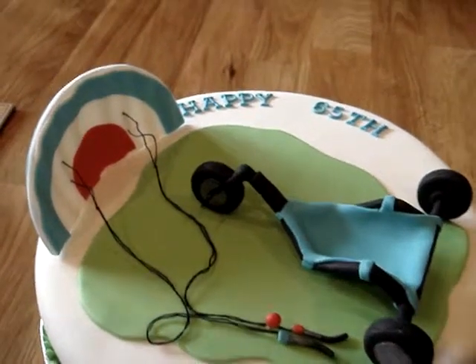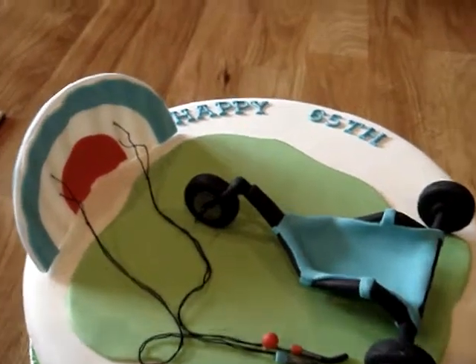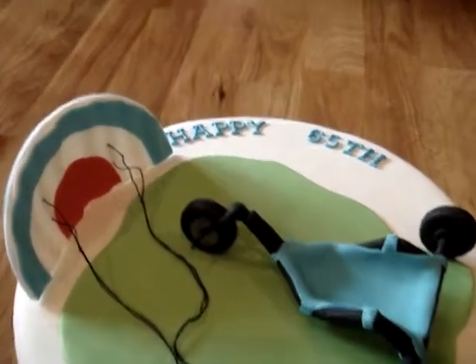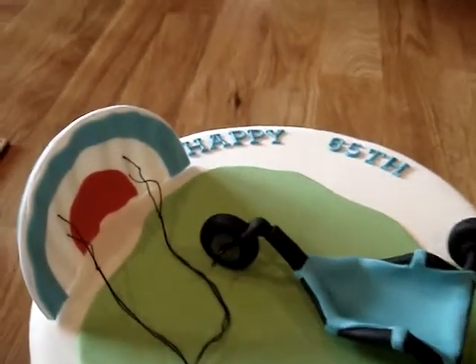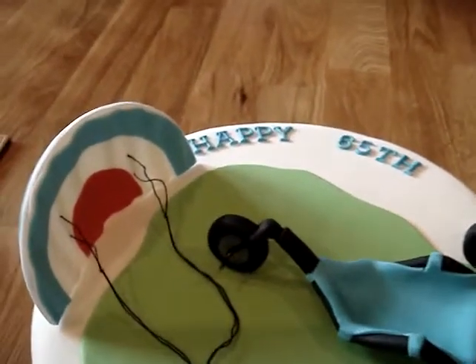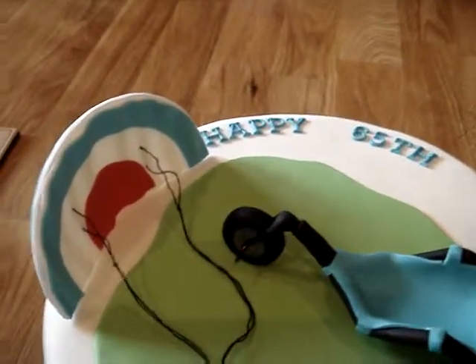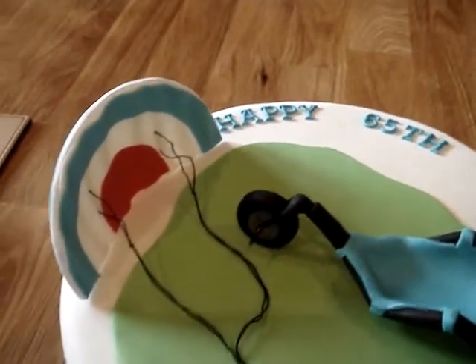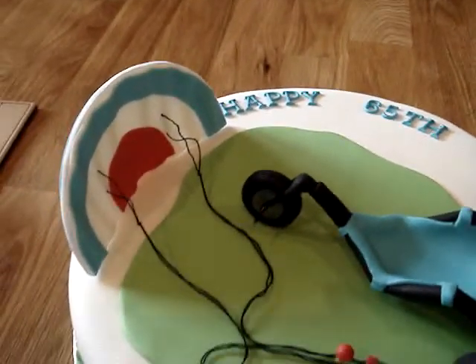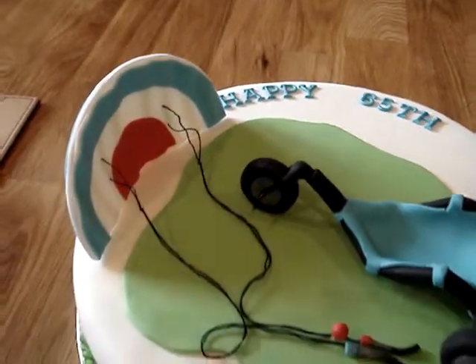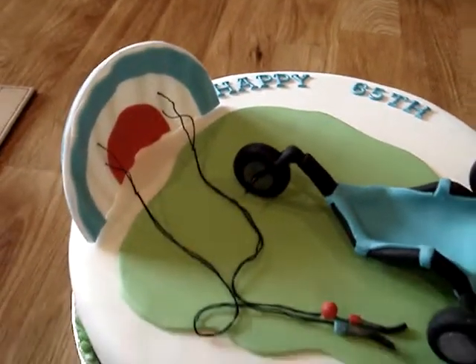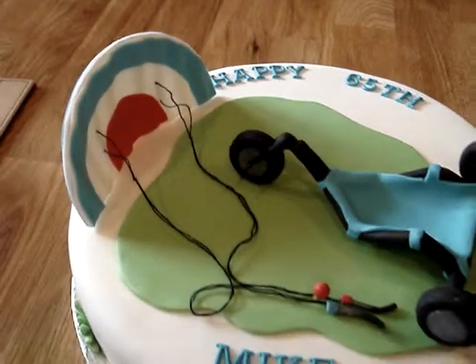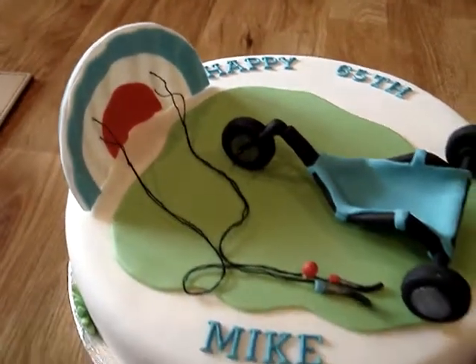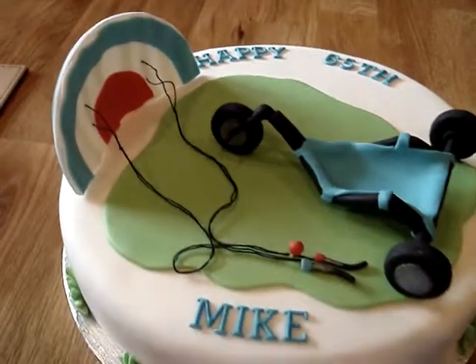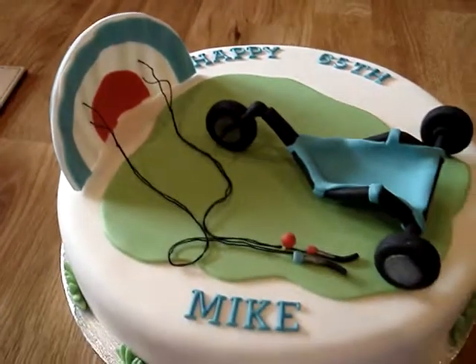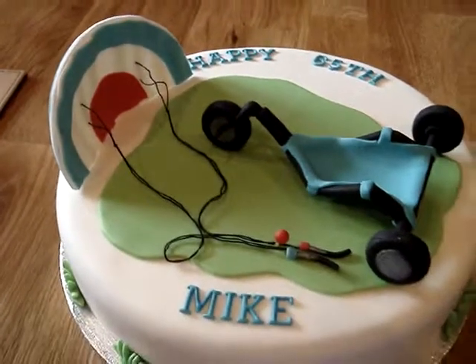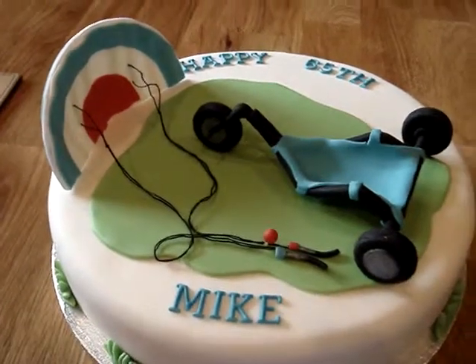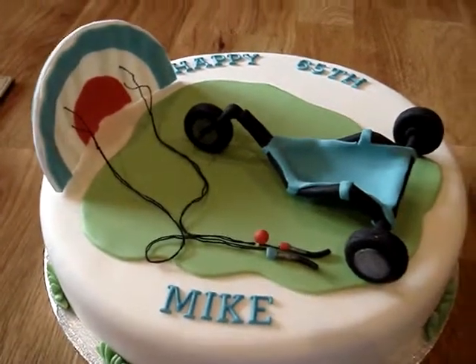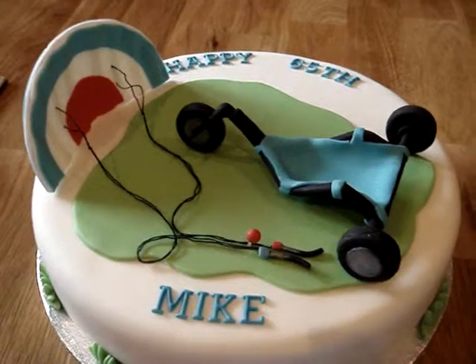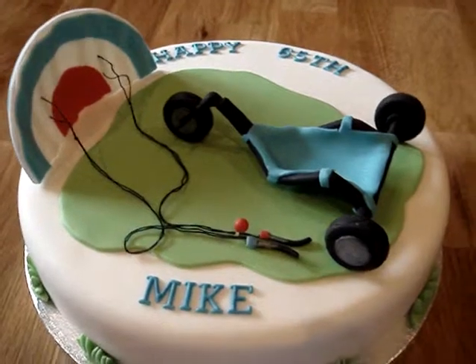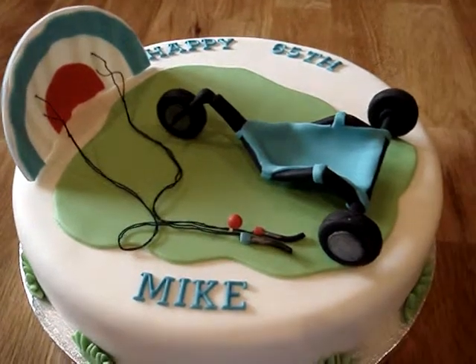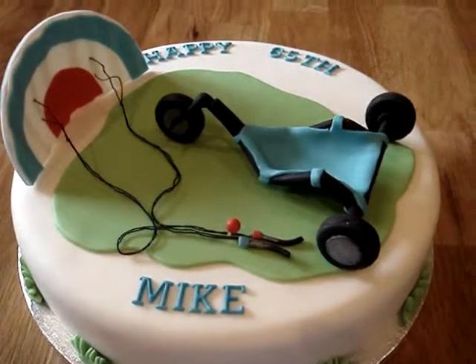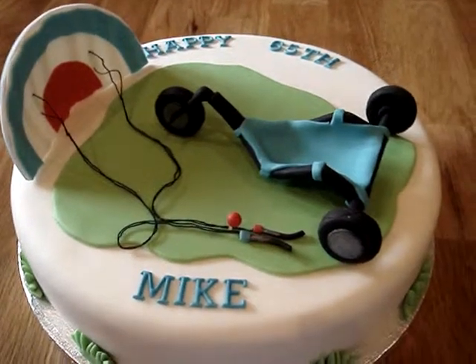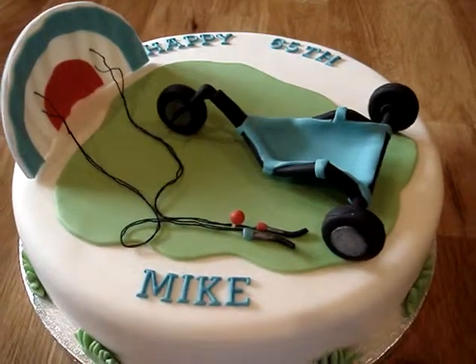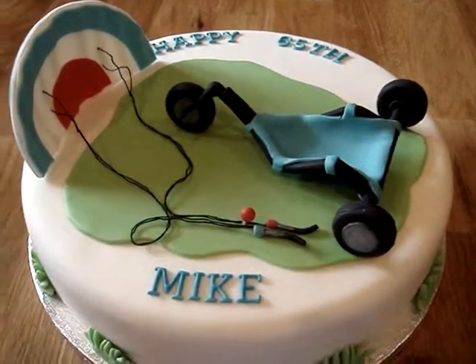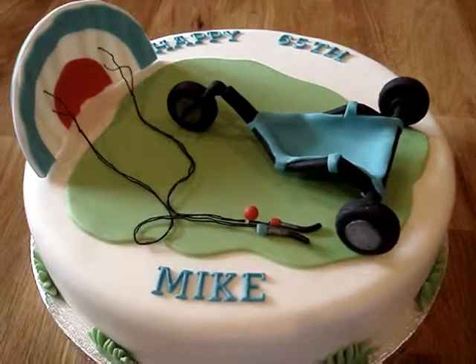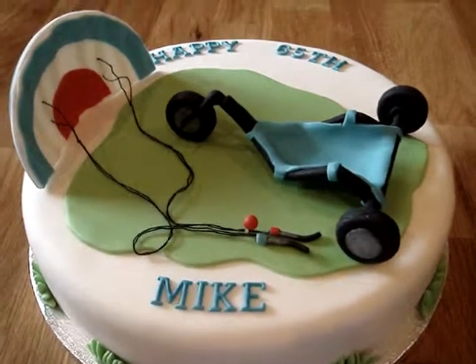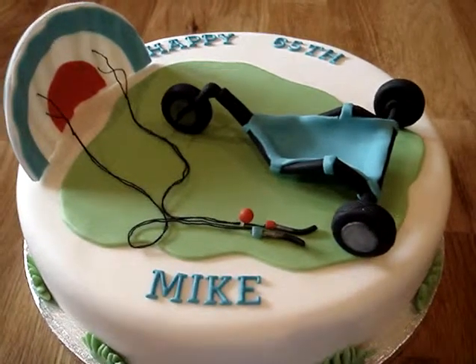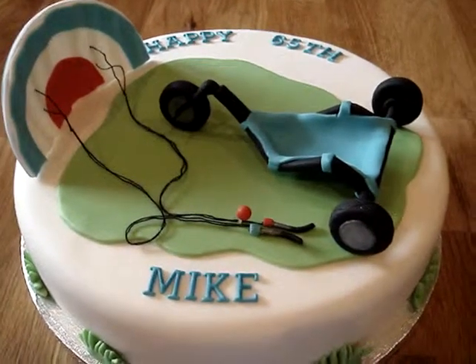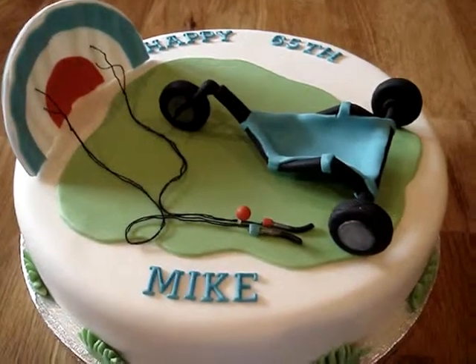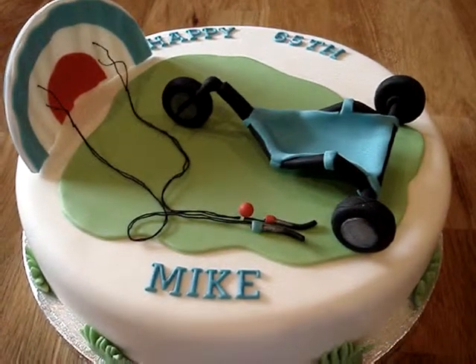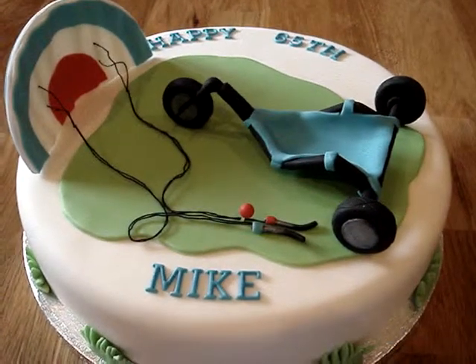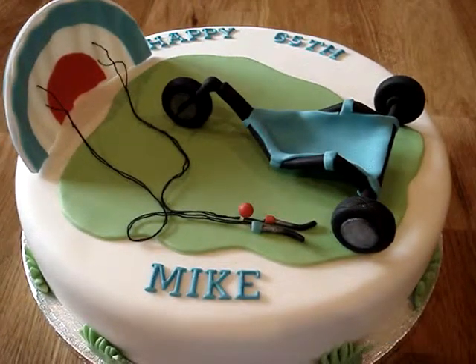So there it is, let's hope he likes it. I'm delivering it tonight, it's a surprise. Thanks for looking in, bye.